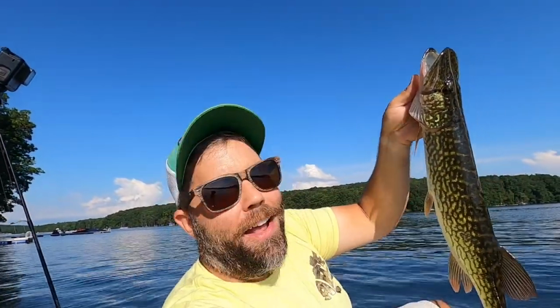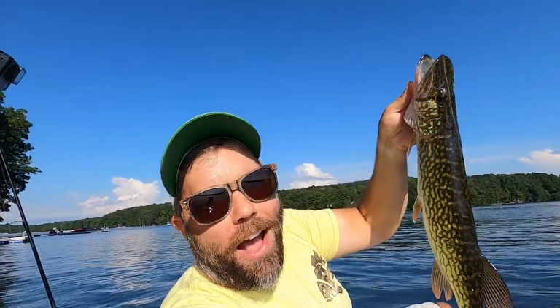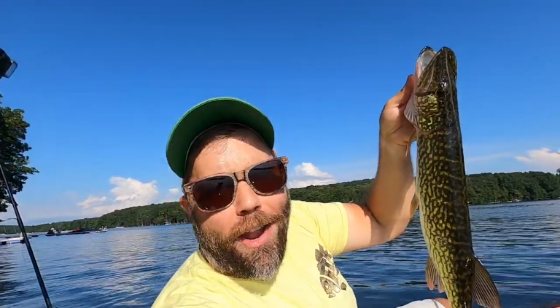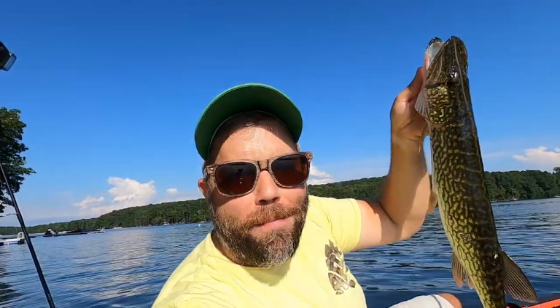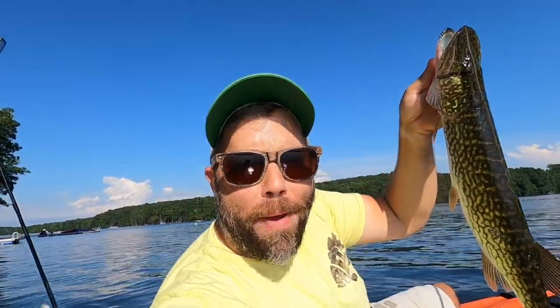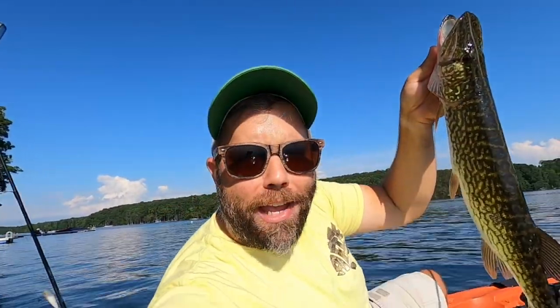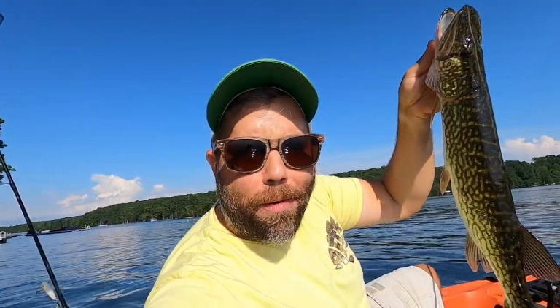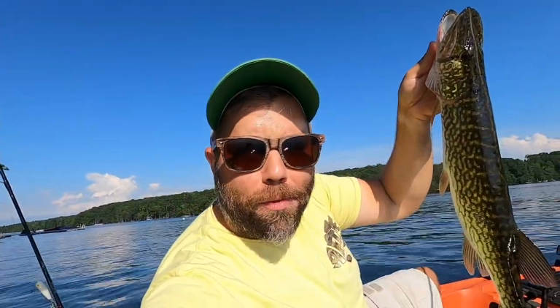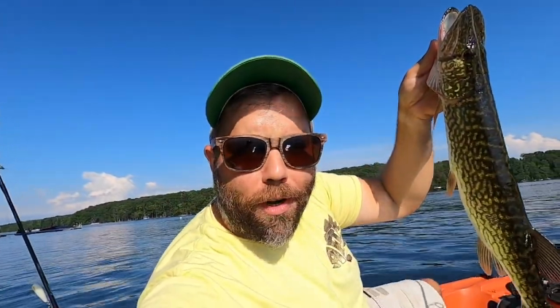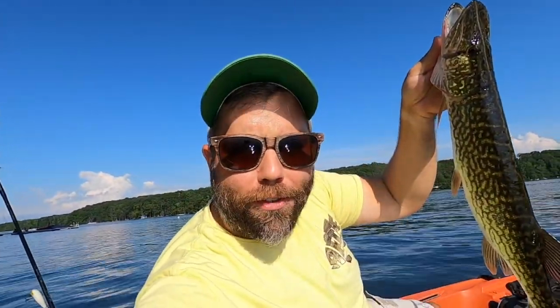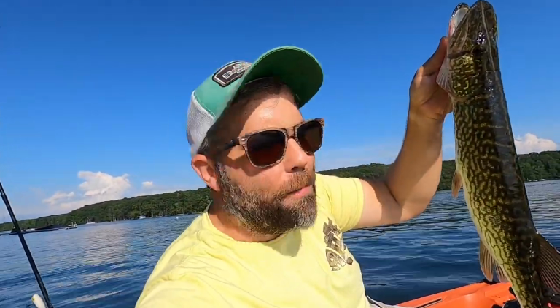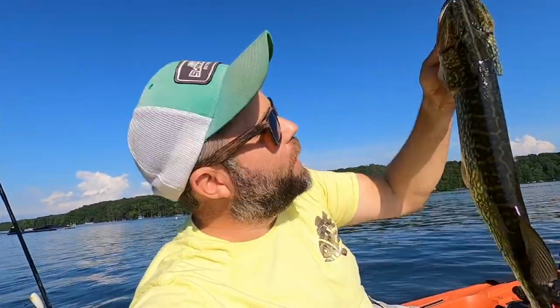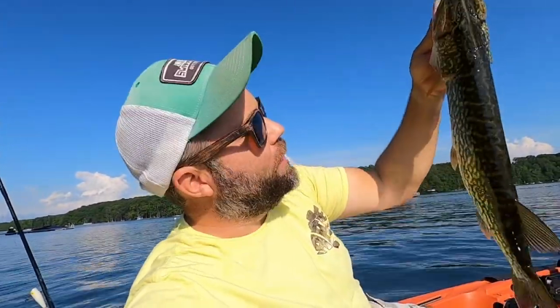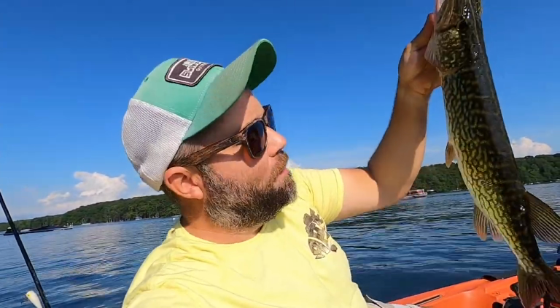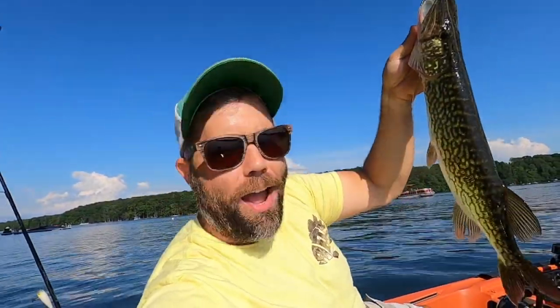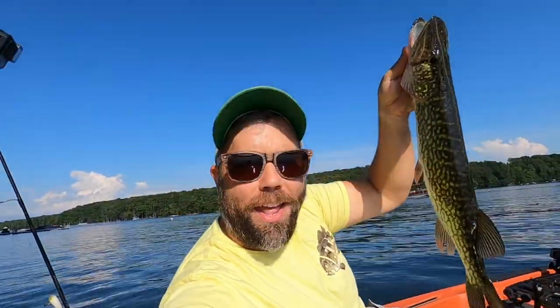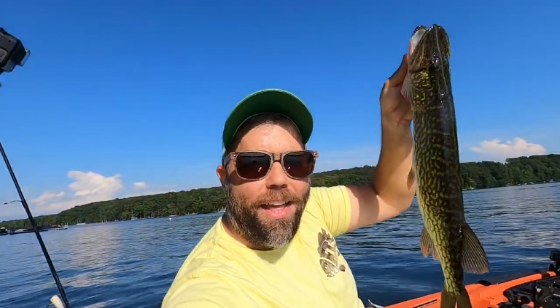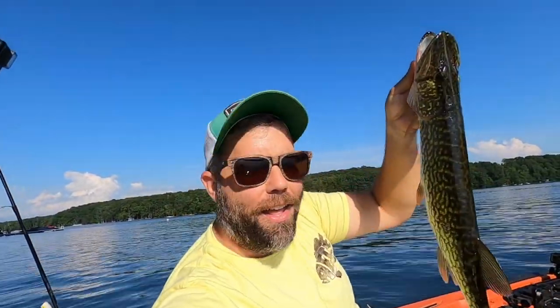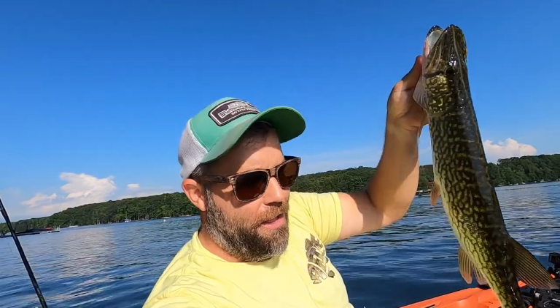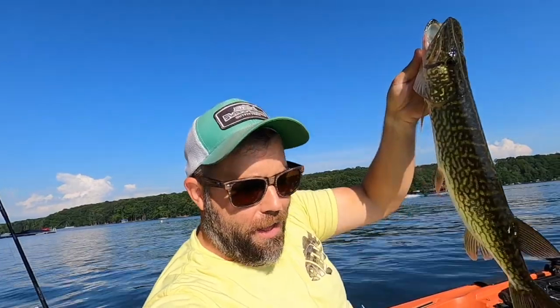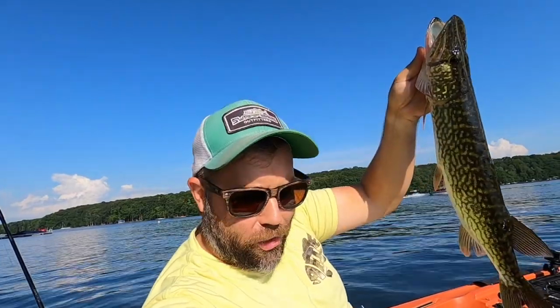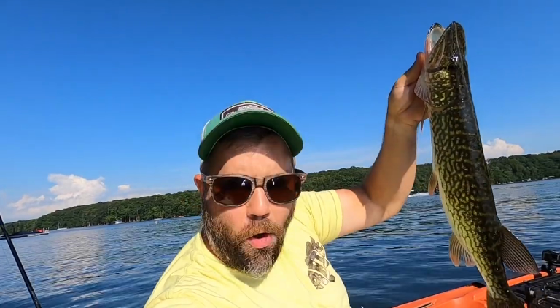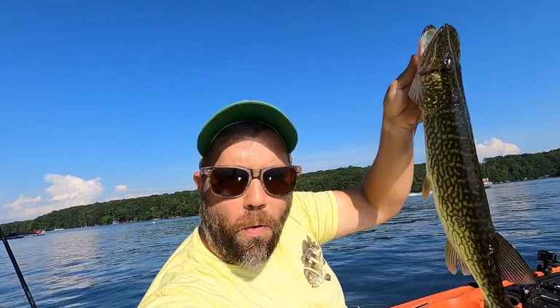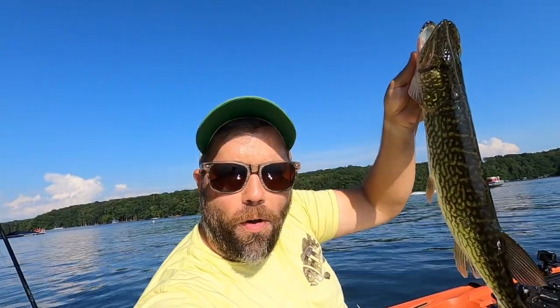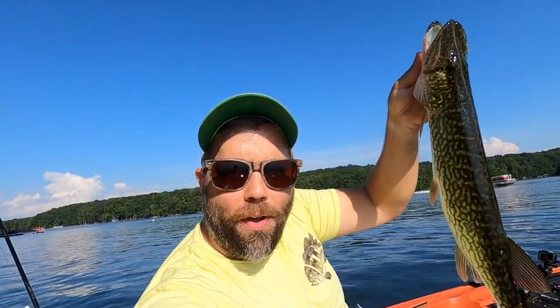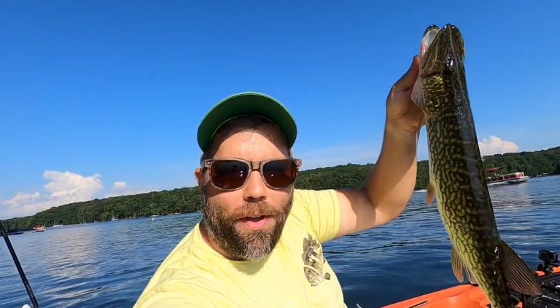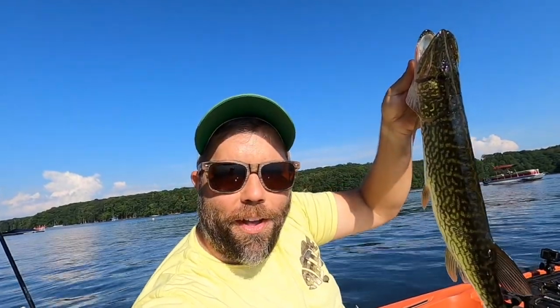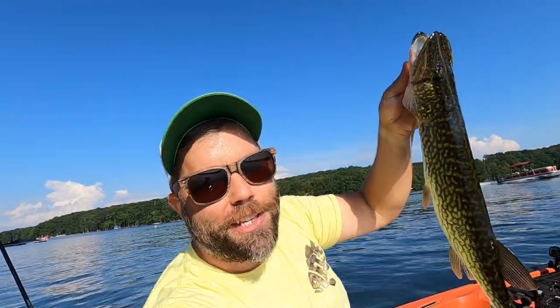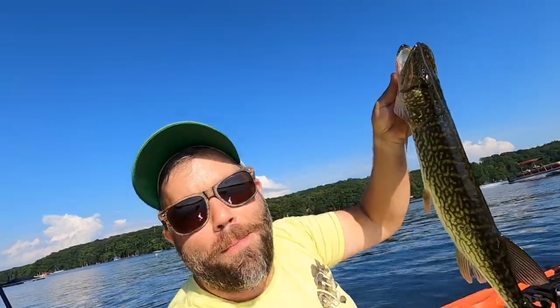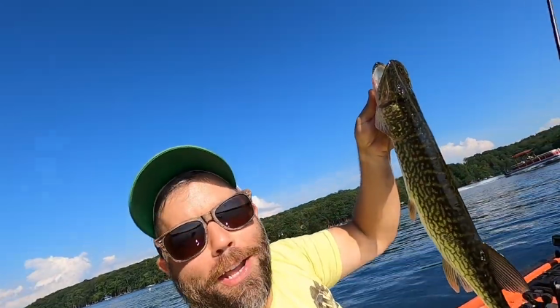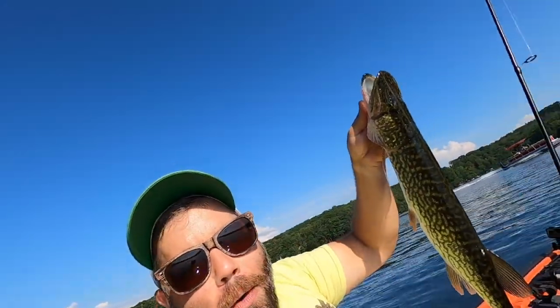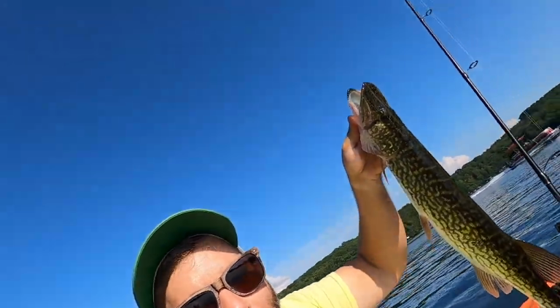I don't think my back camera was working for some reason, but that's cool. Let's get him back in the water.